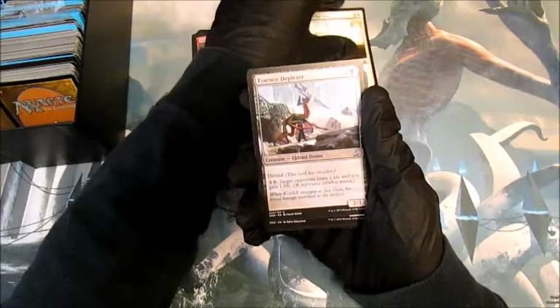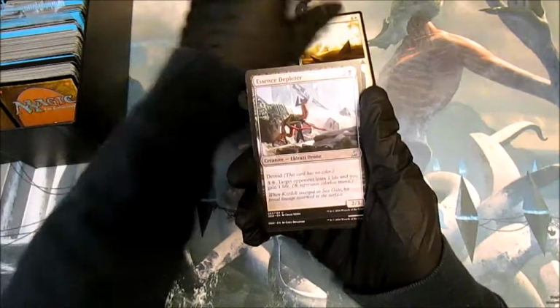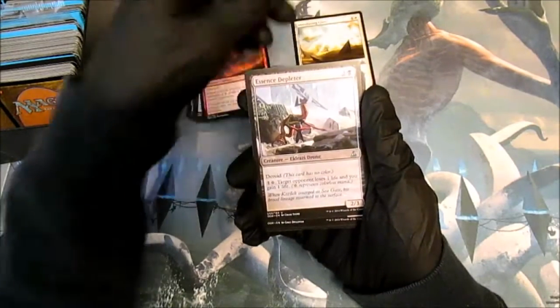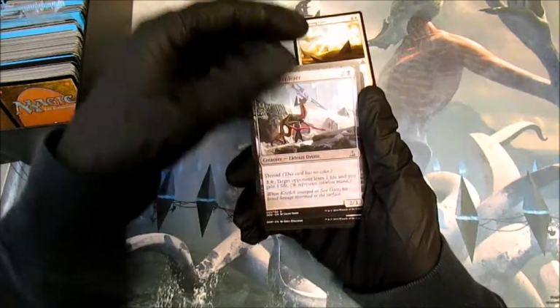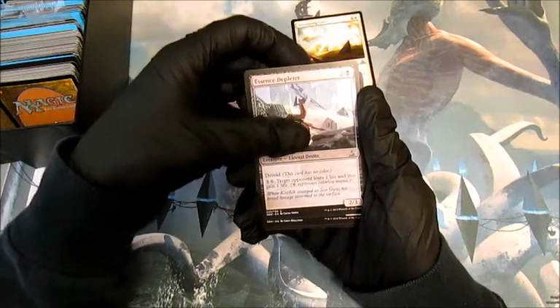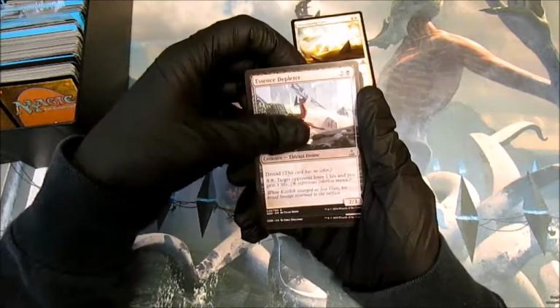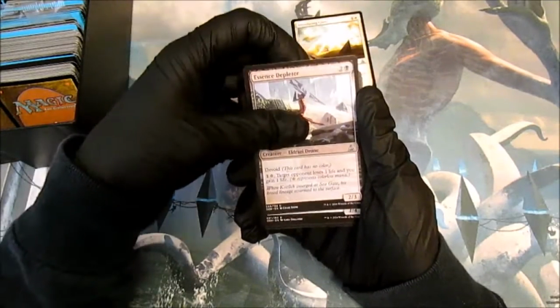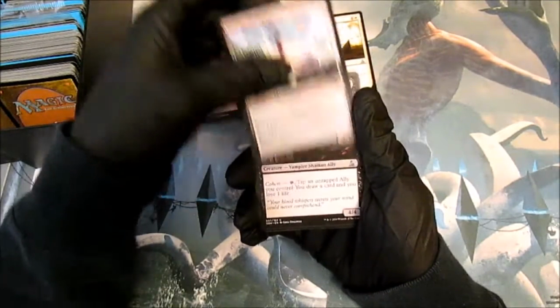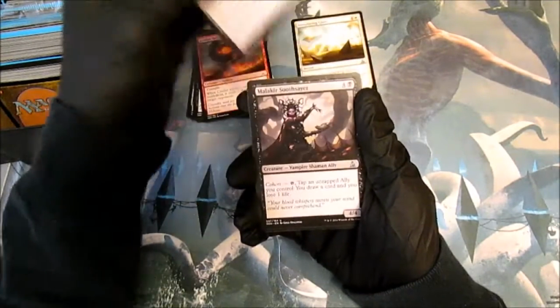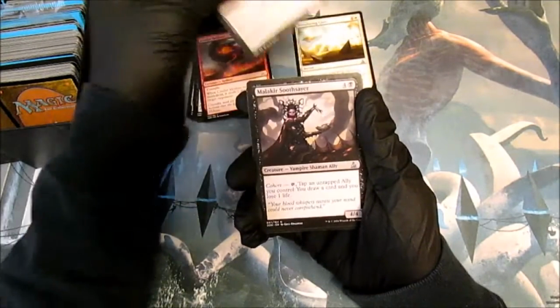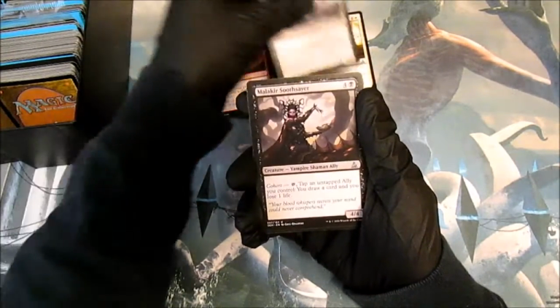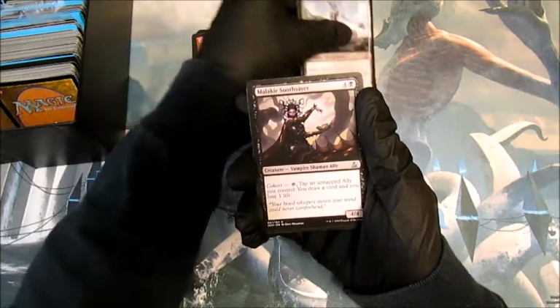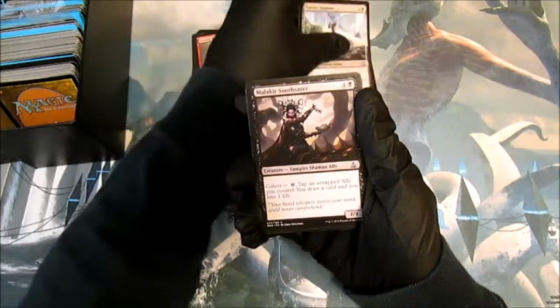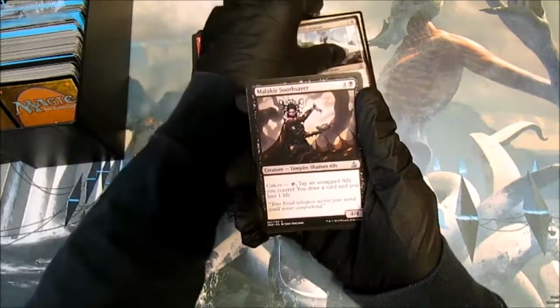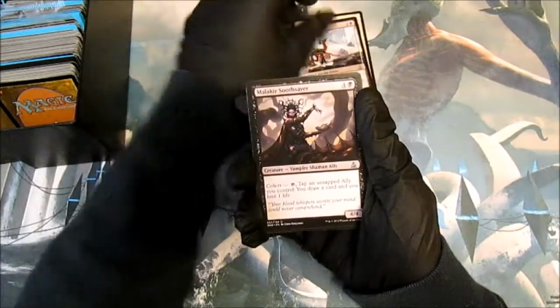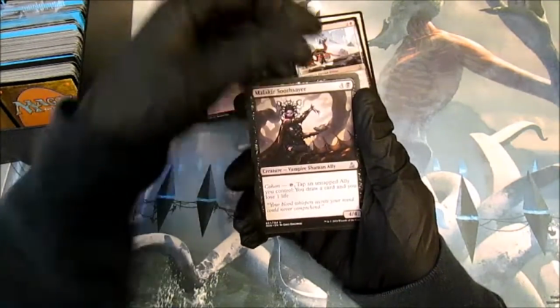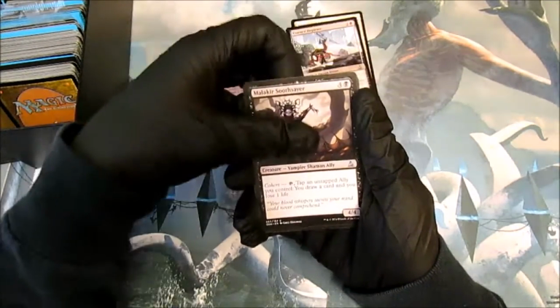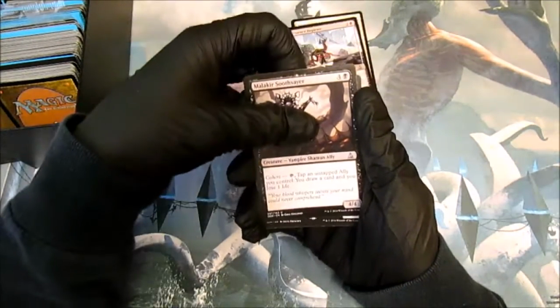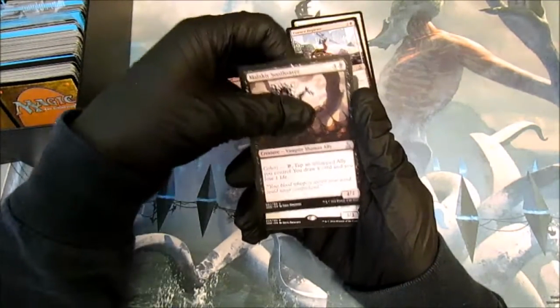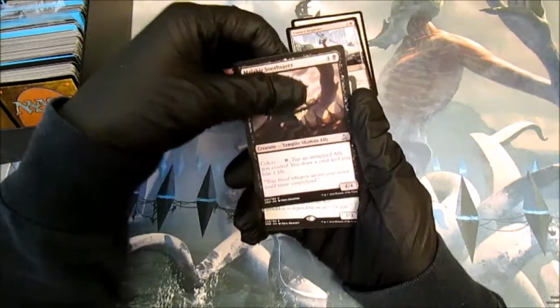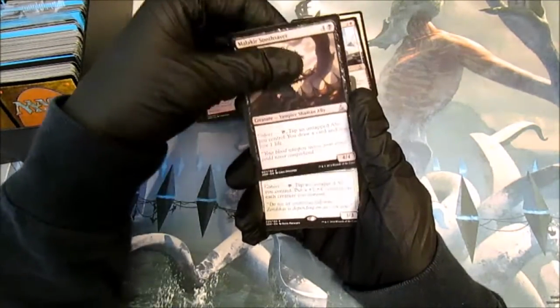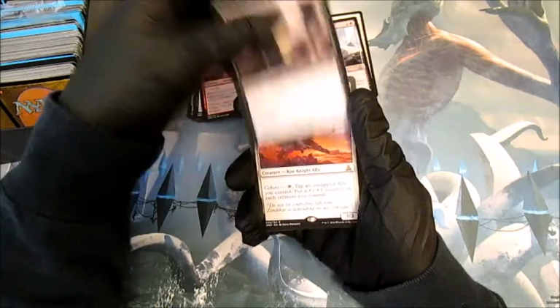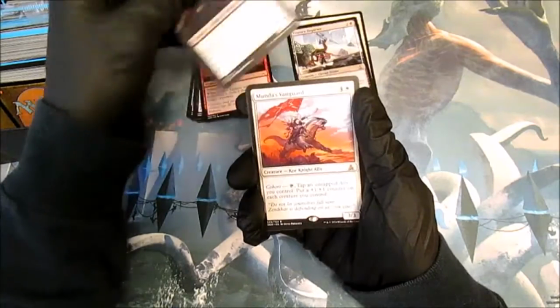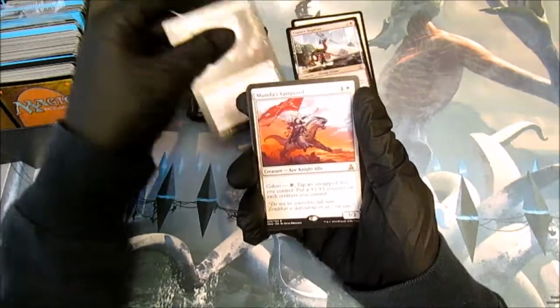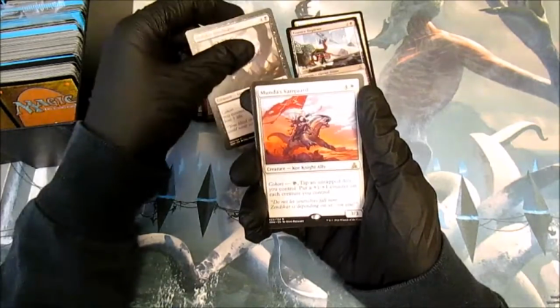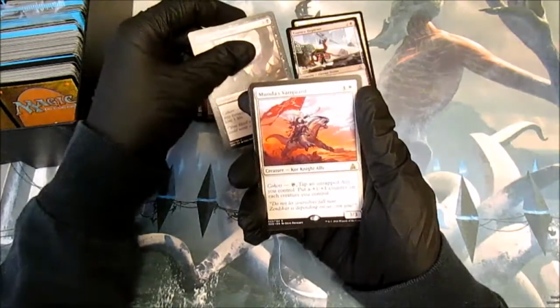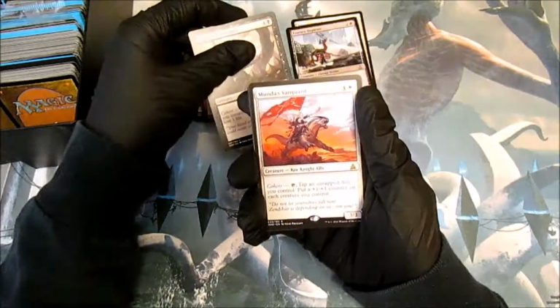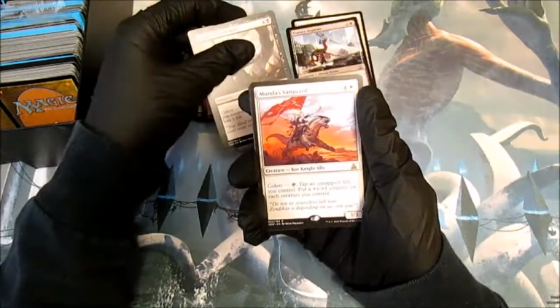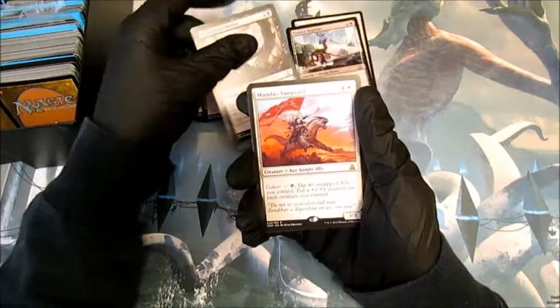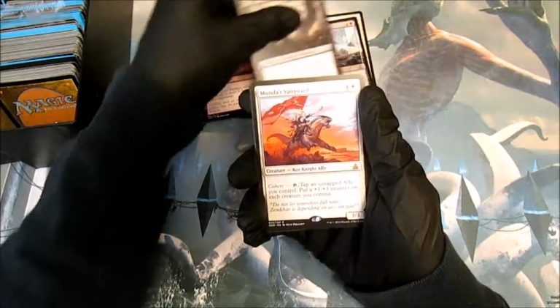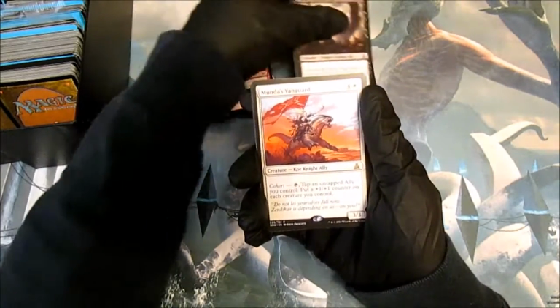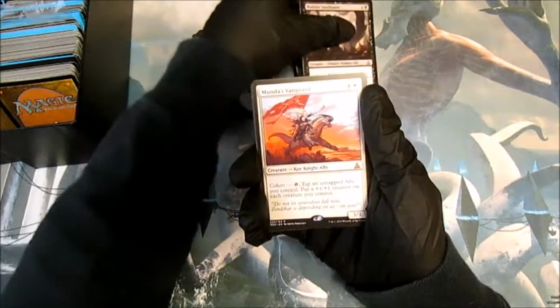Brute Strength, Essence Depleter, Malakir Soothsayer, and our rare is Munda's Vanguard.